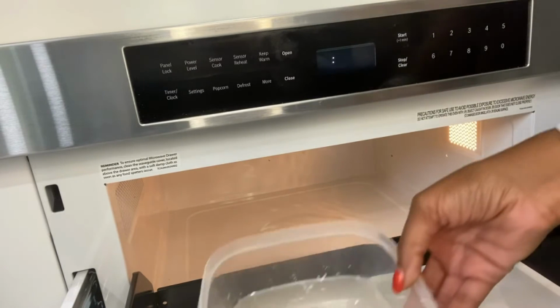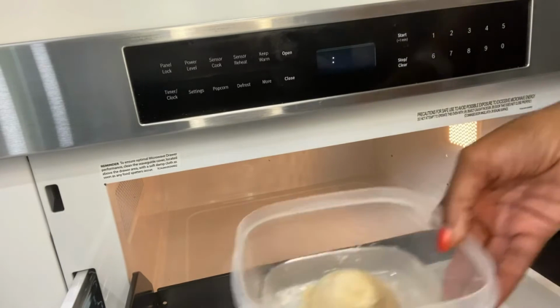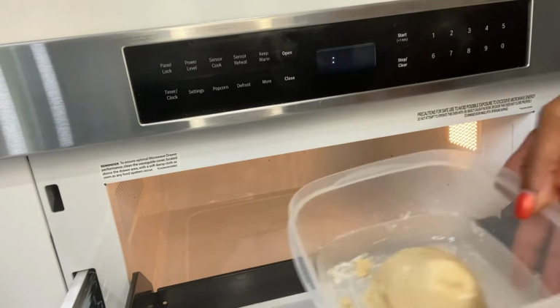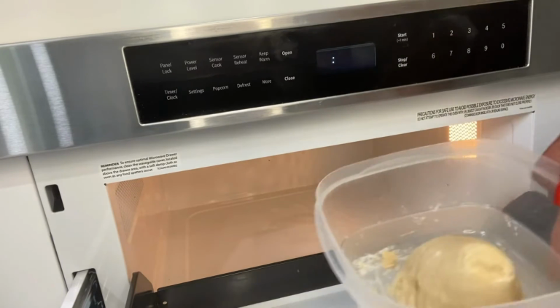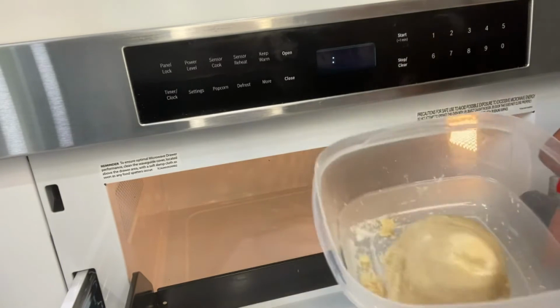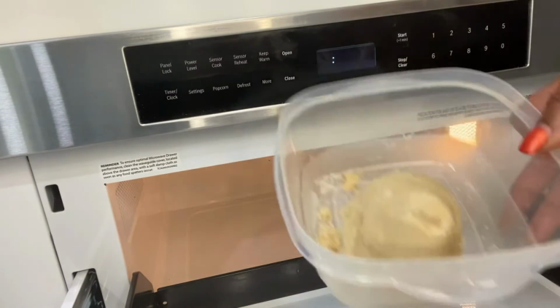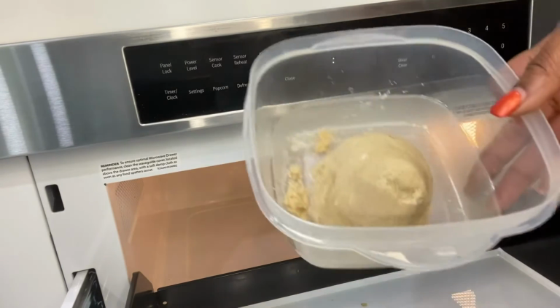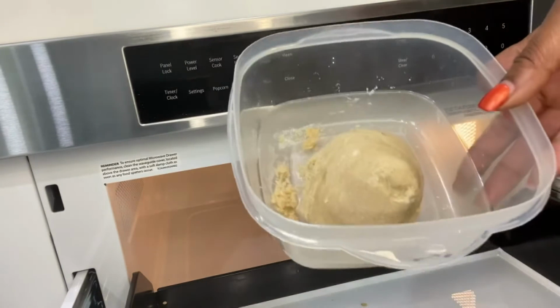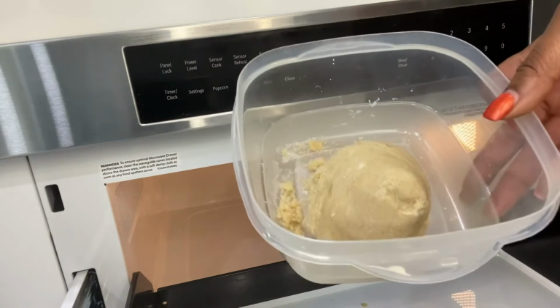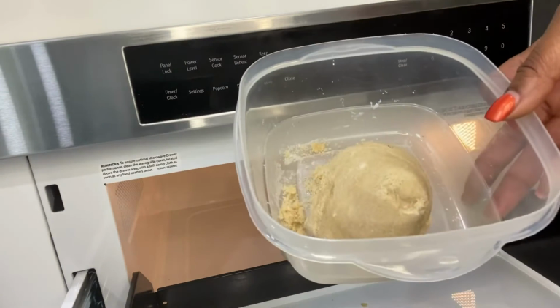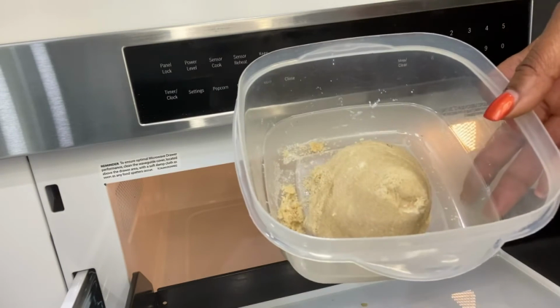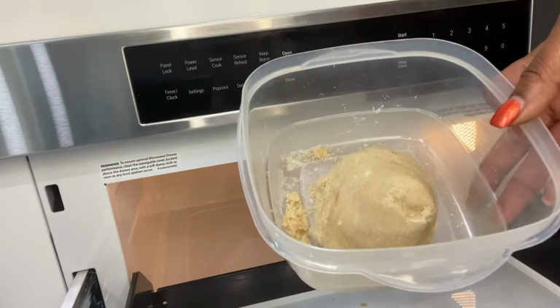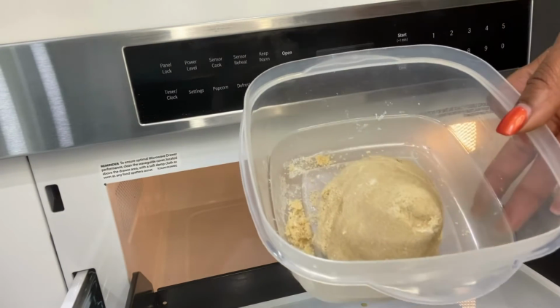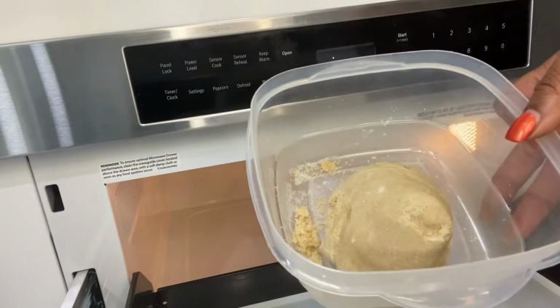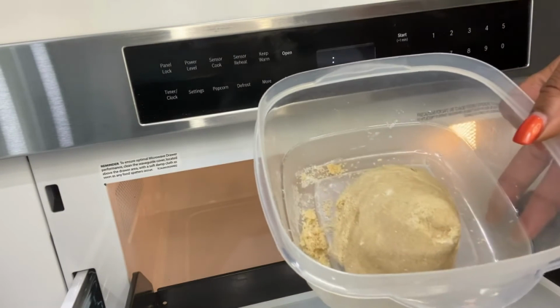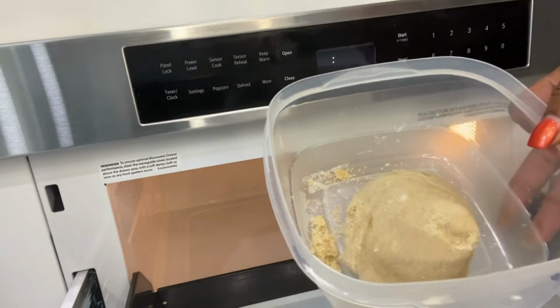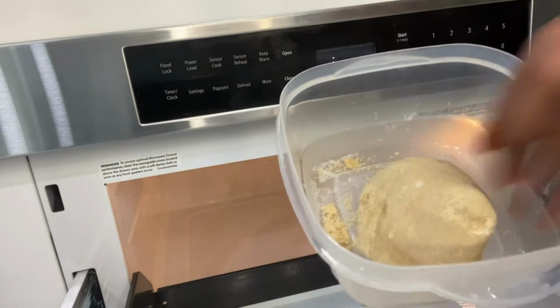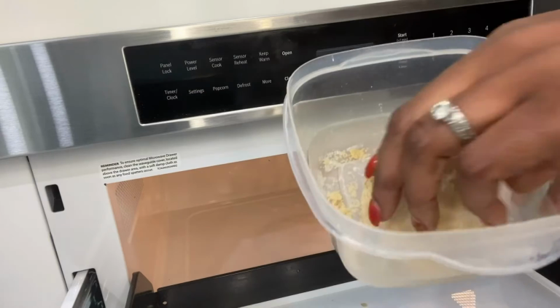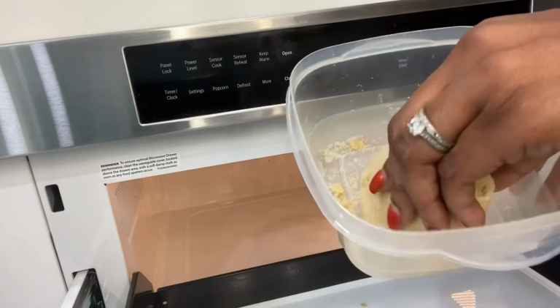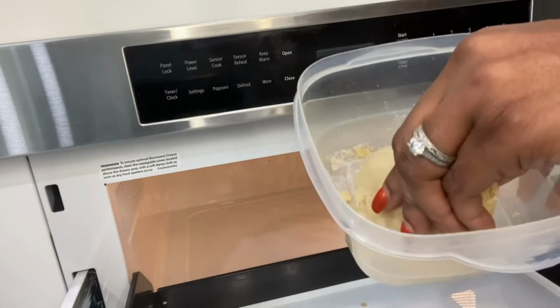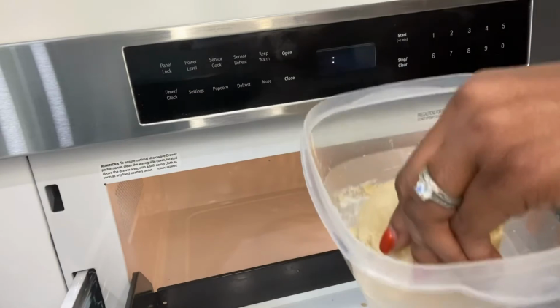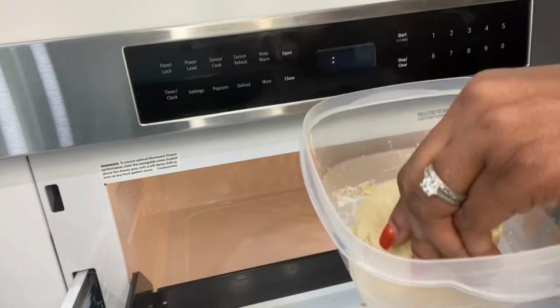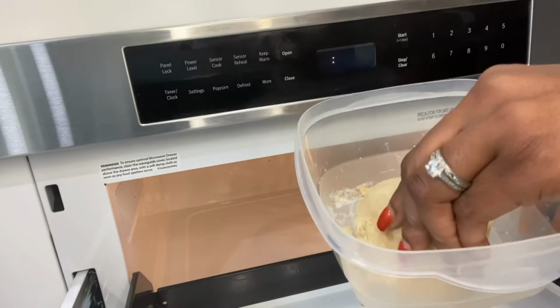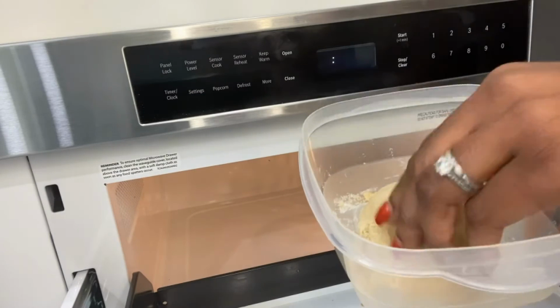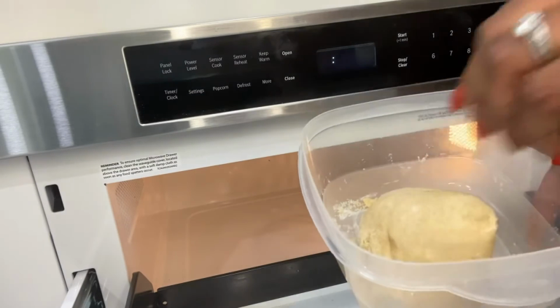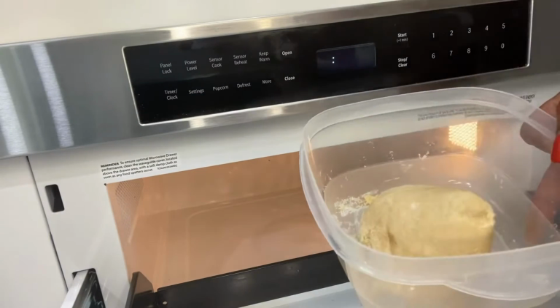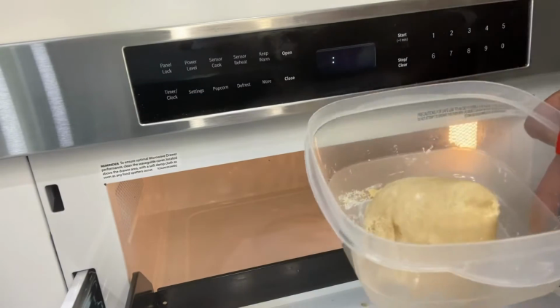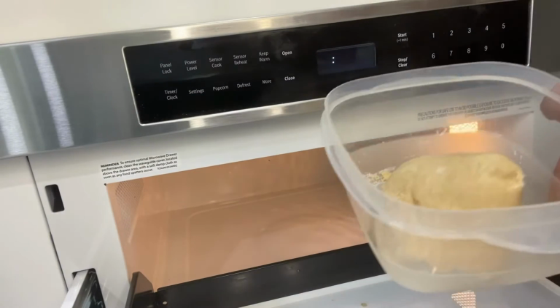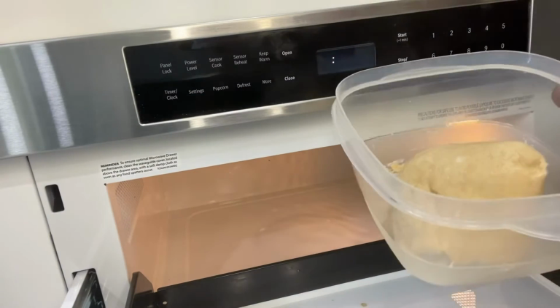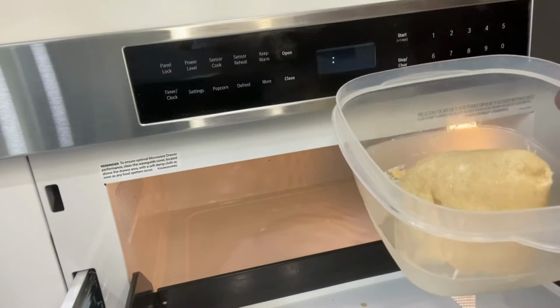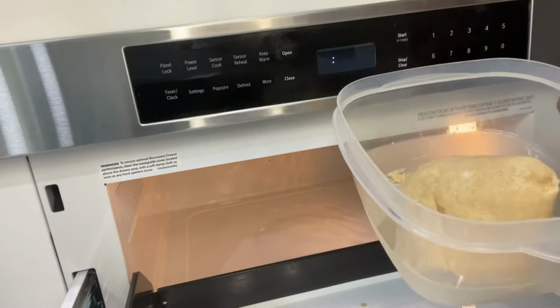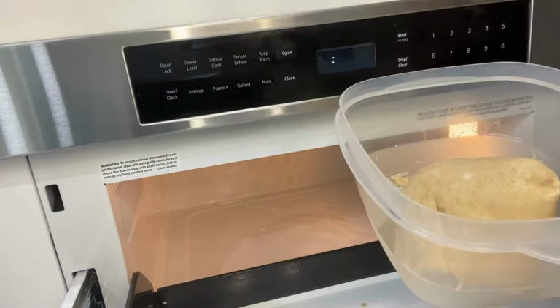Here is our brown sugar. We're gonna take that over and I'm going to show you just how easily this has crumbled up.